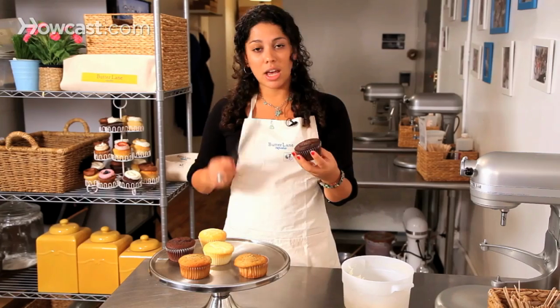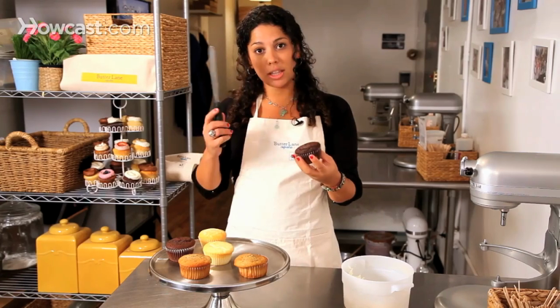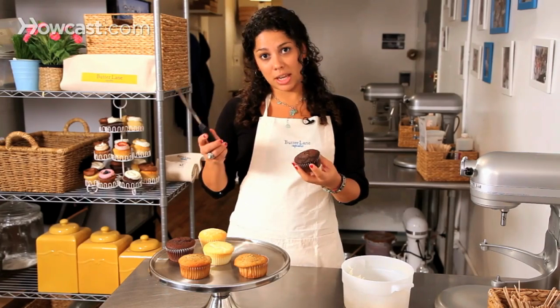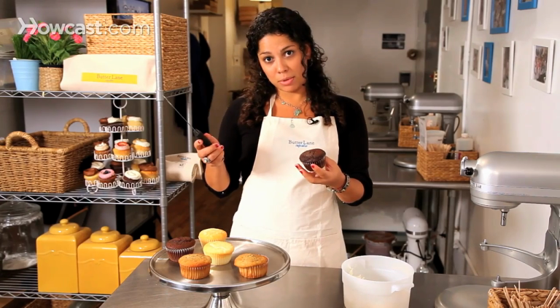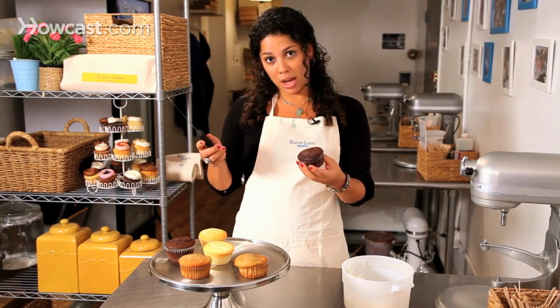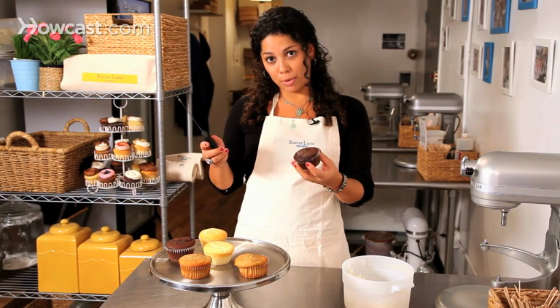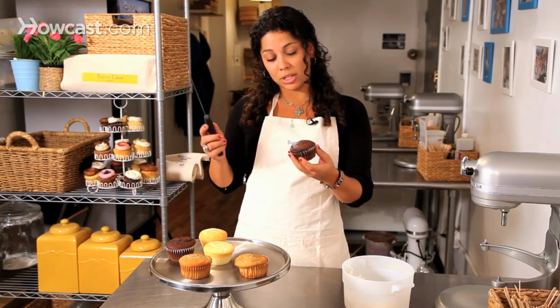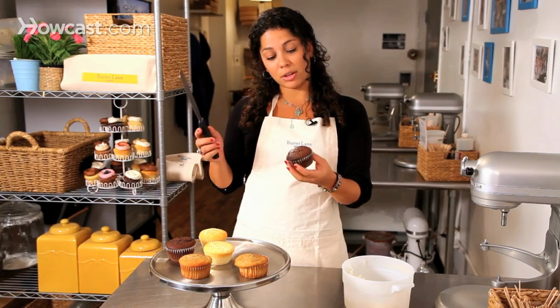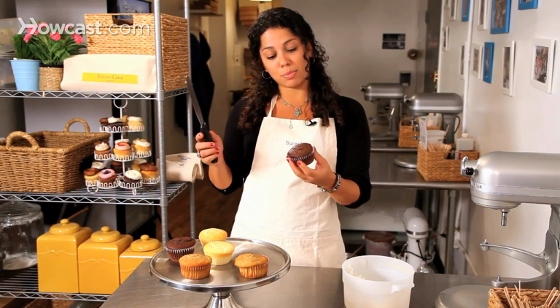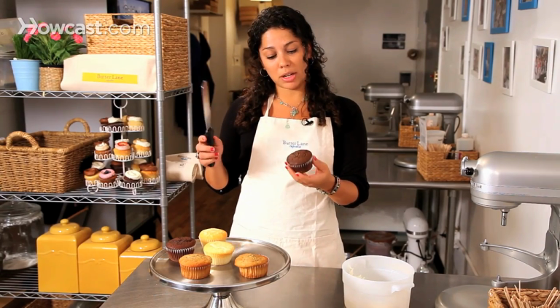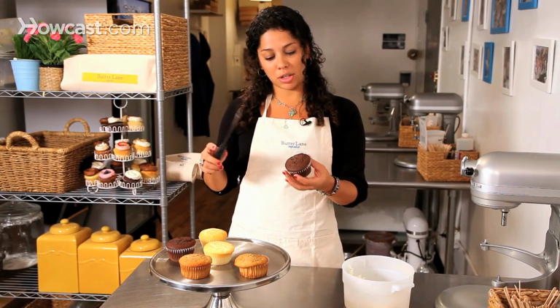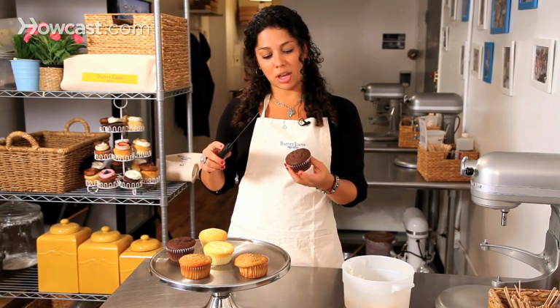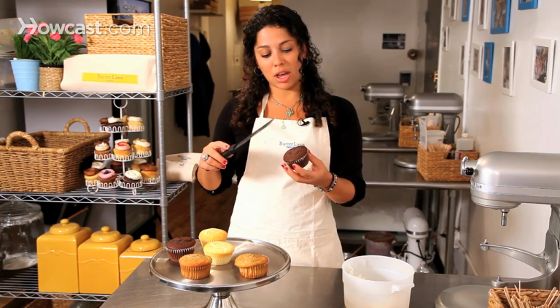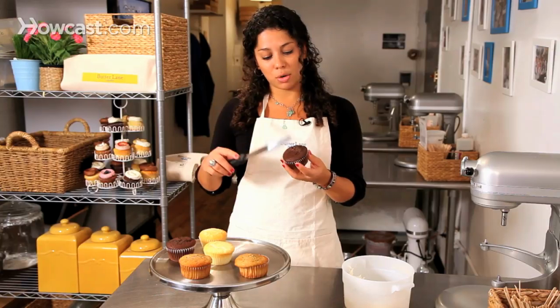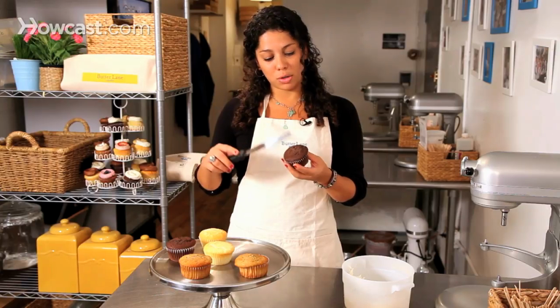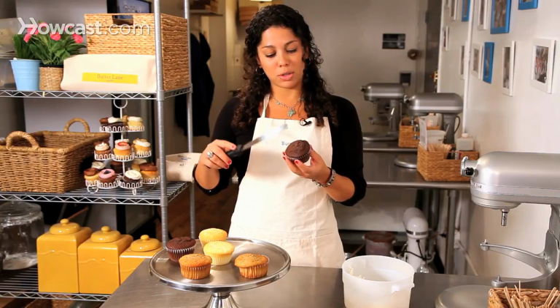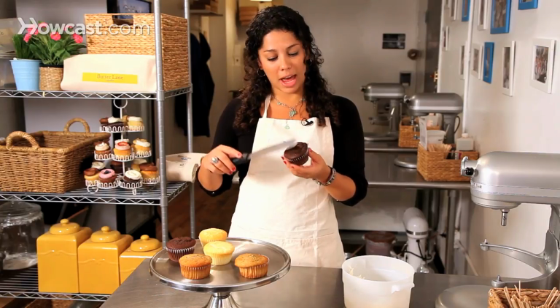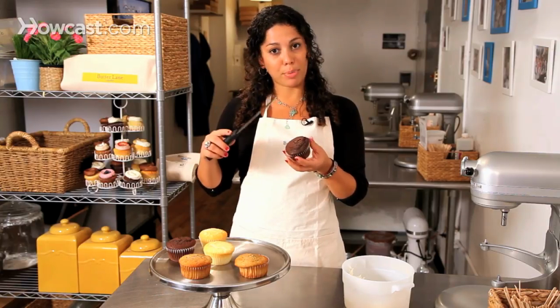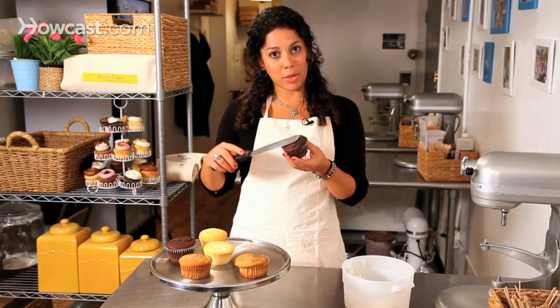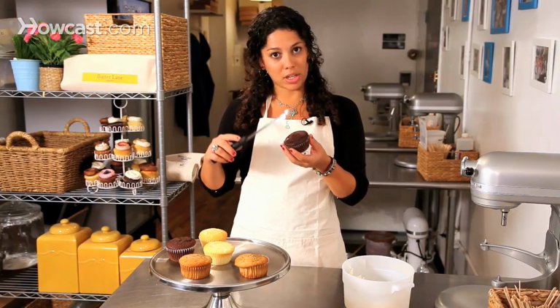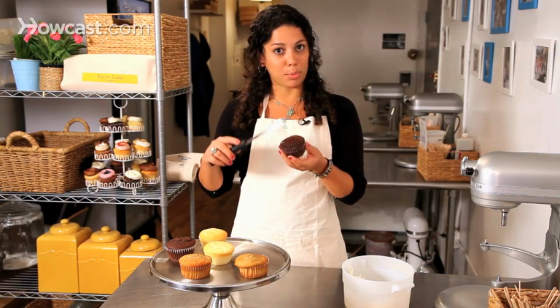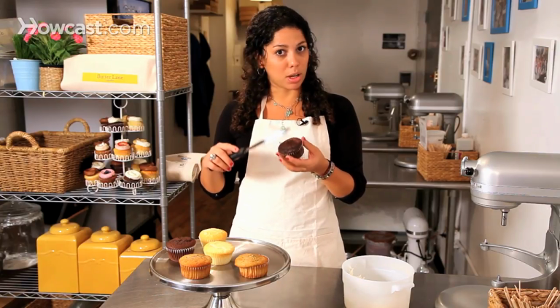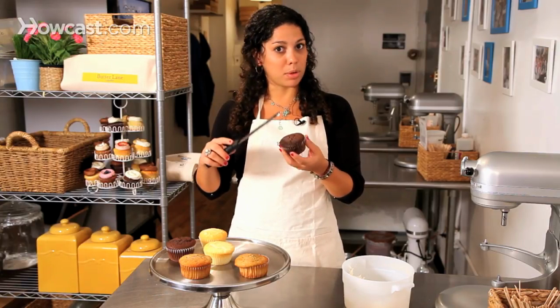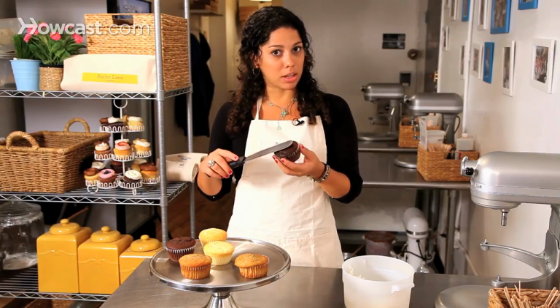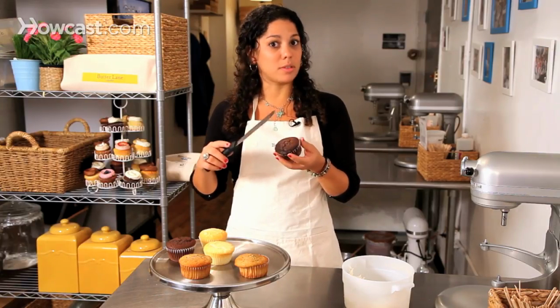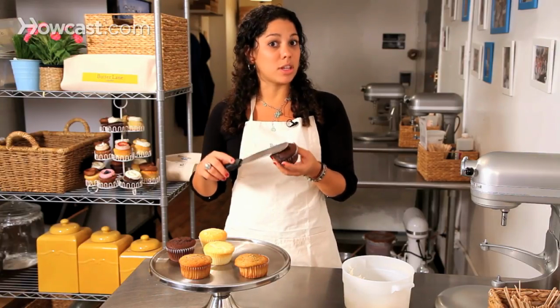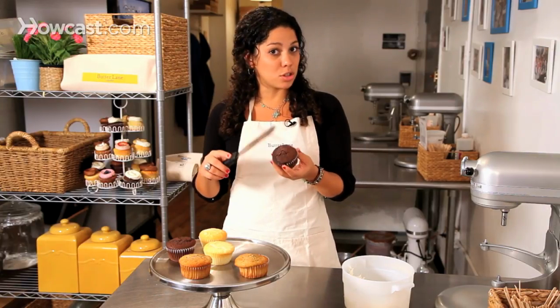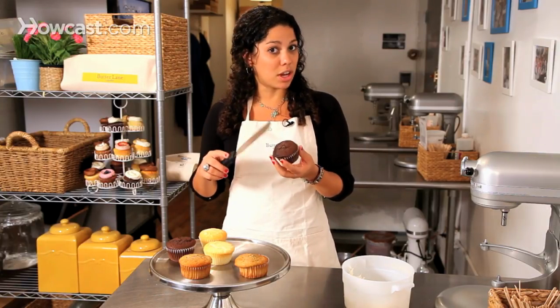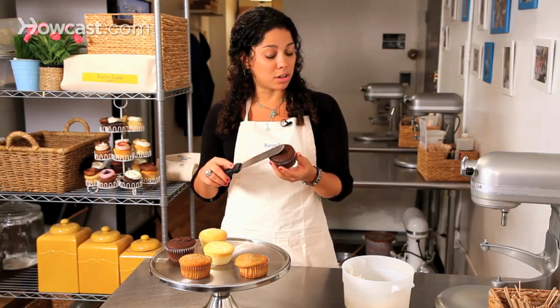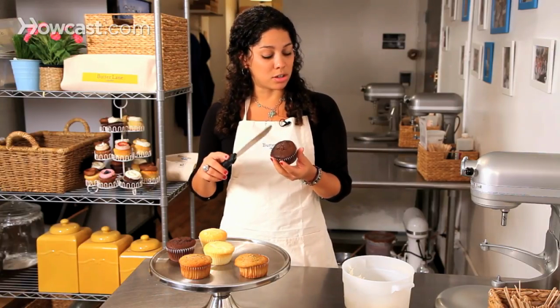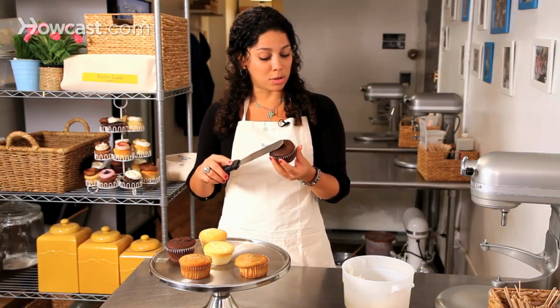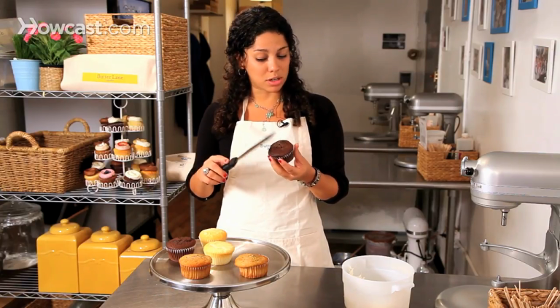At the same time, you're going to take your spatula and tap on the top of the cupcake. That's essentially how you're going to do it.